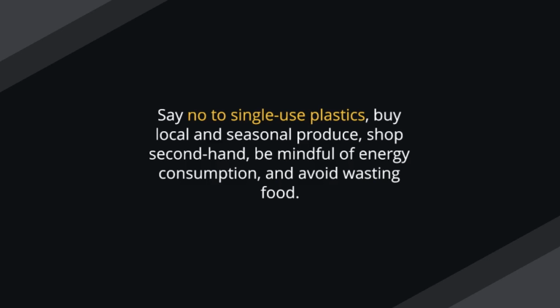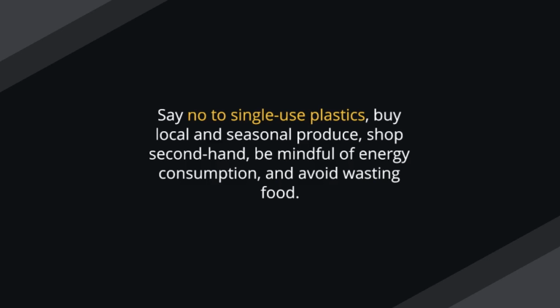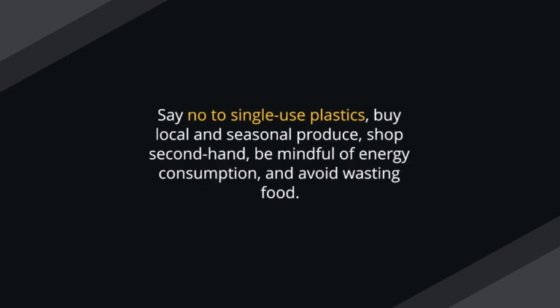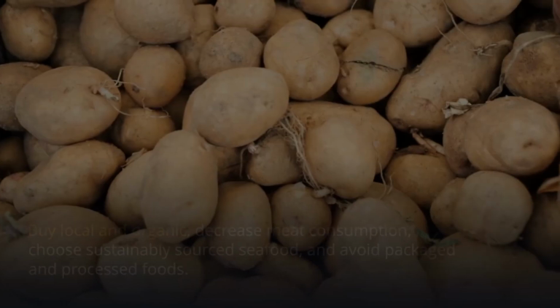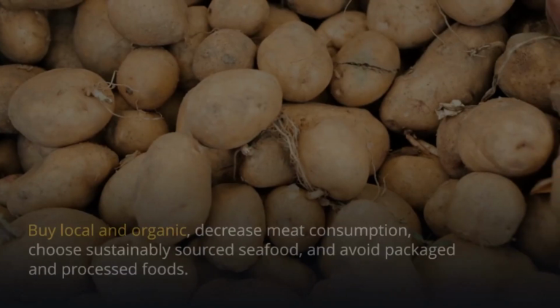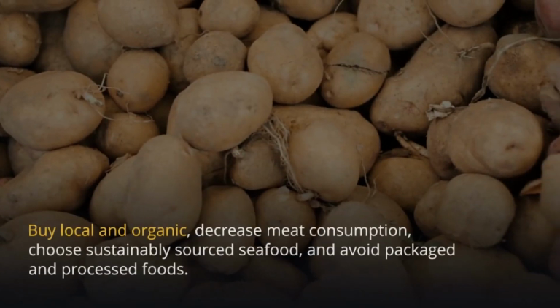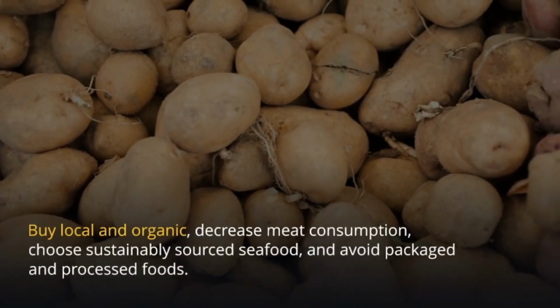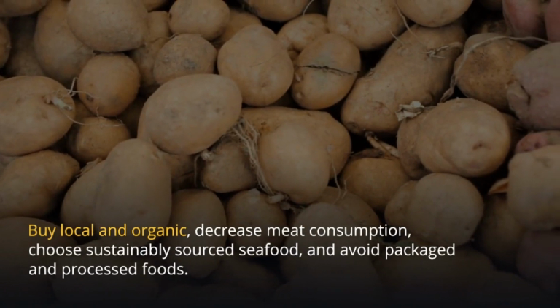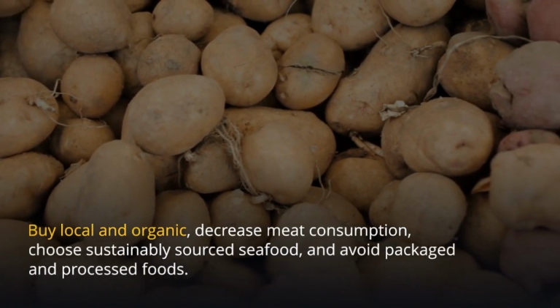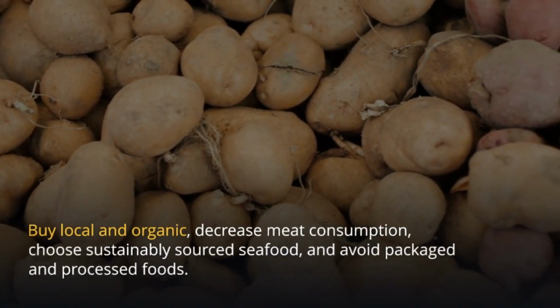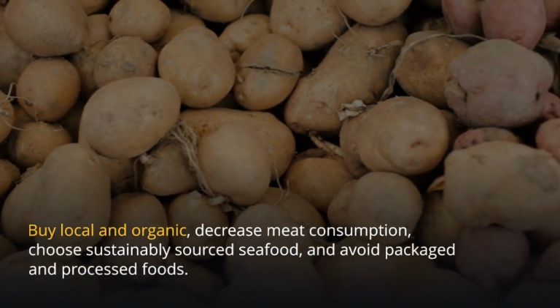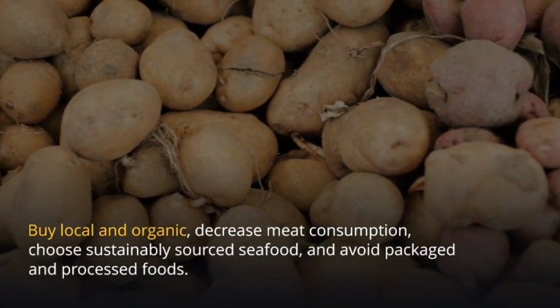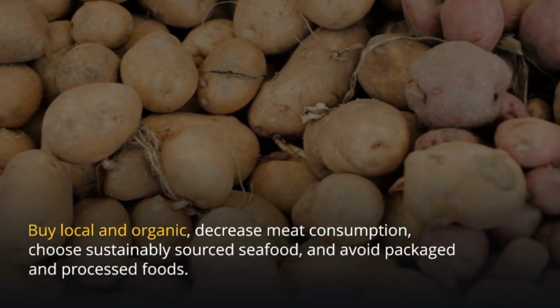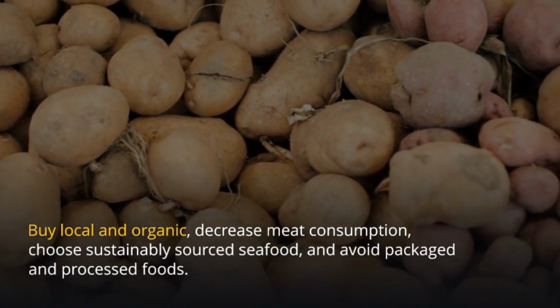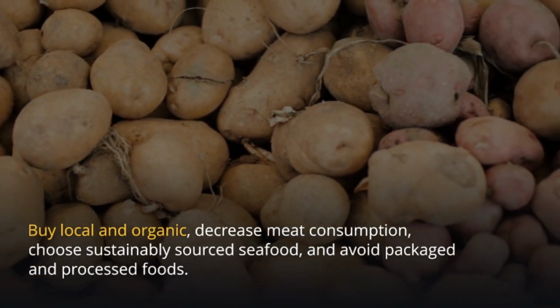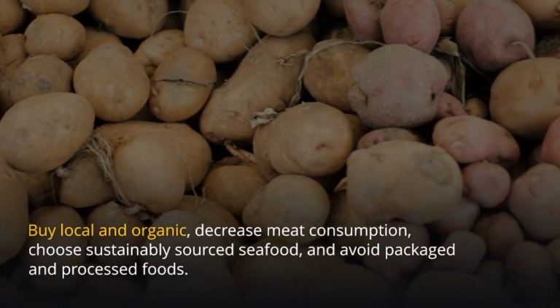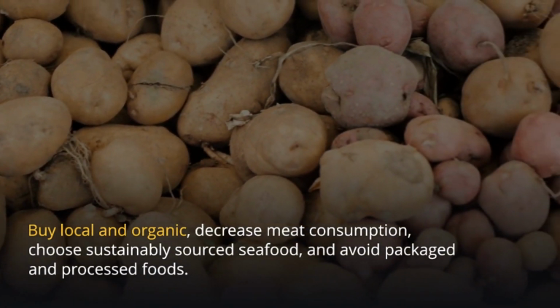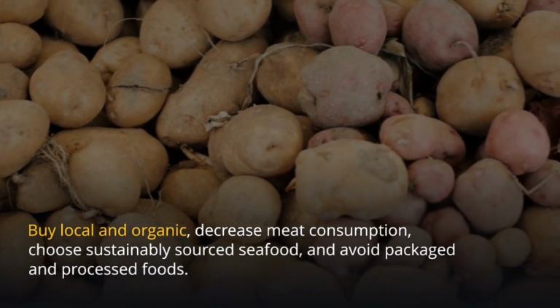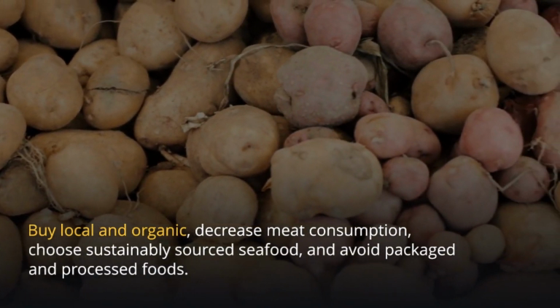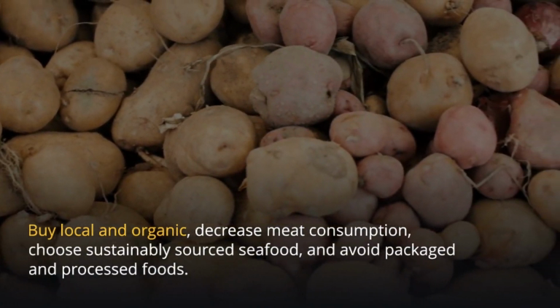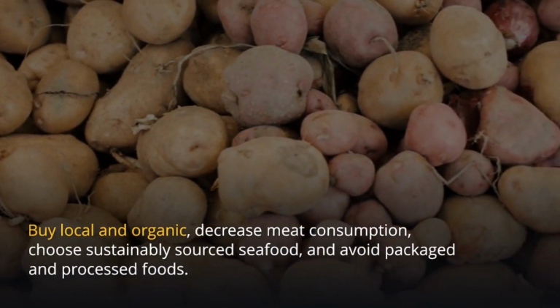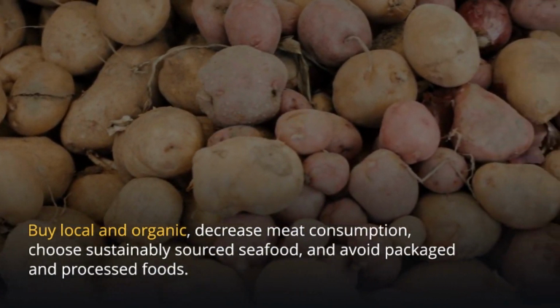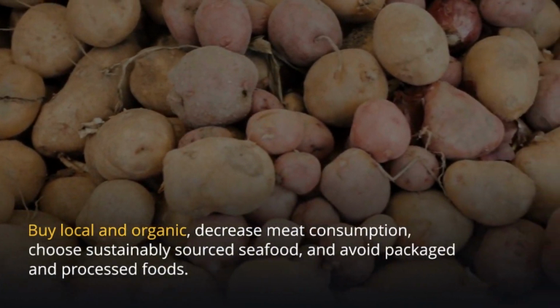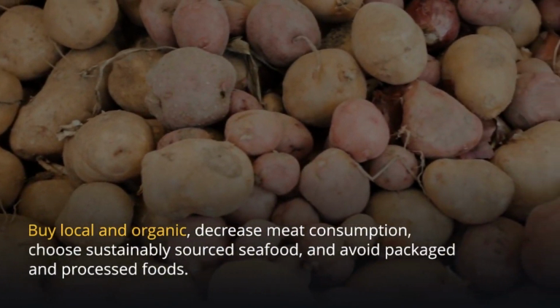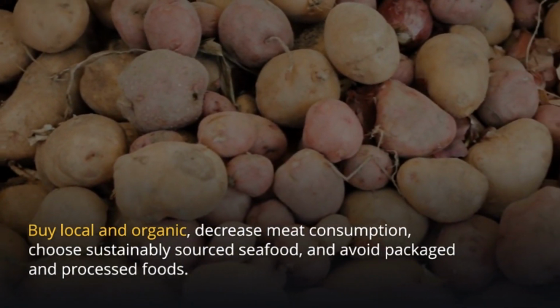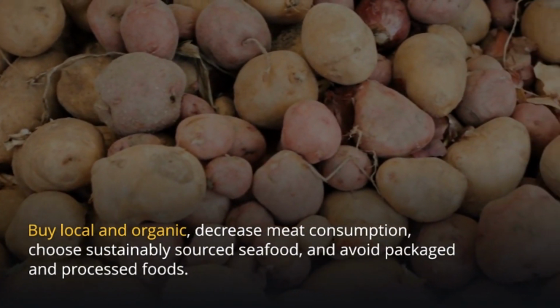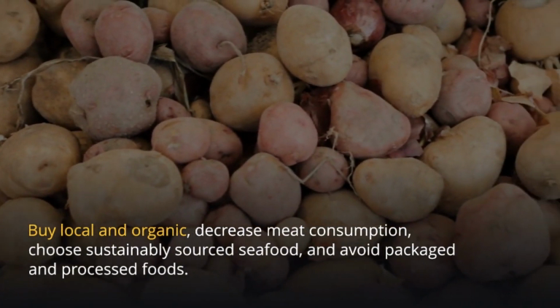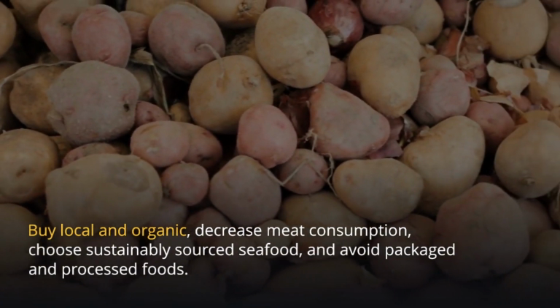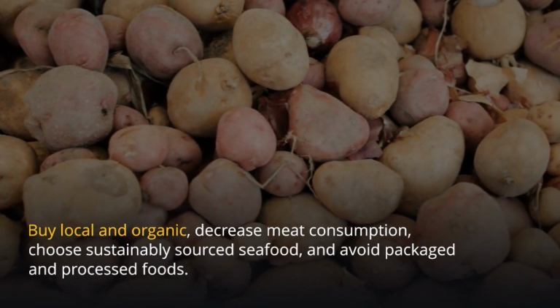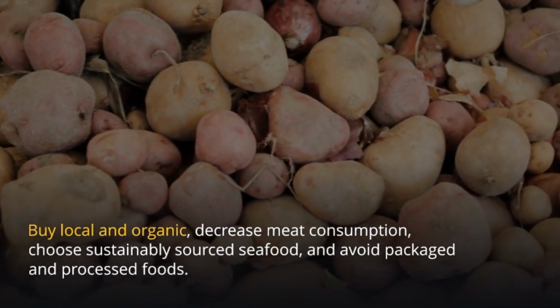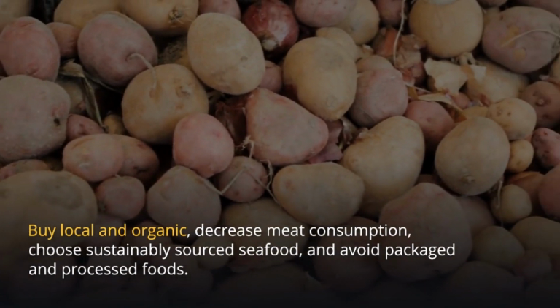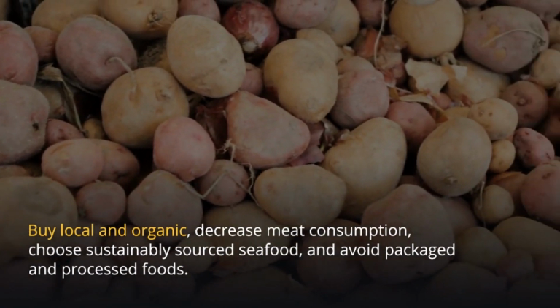Buy local and organic, decrease meat consumption, choose sustainably sourced seafood, and avoid packaged and processed foods.